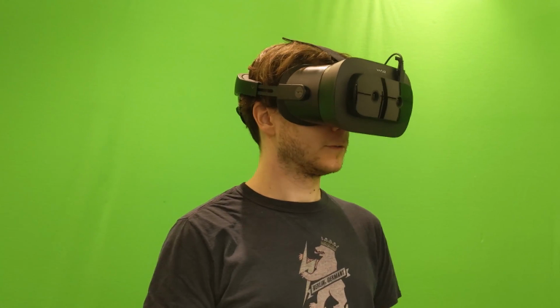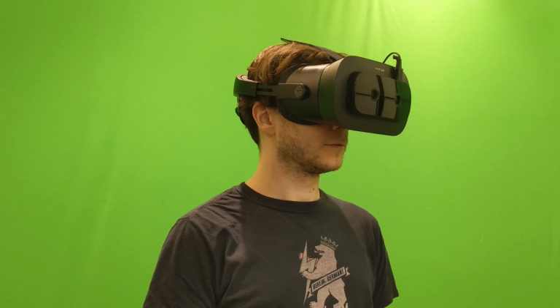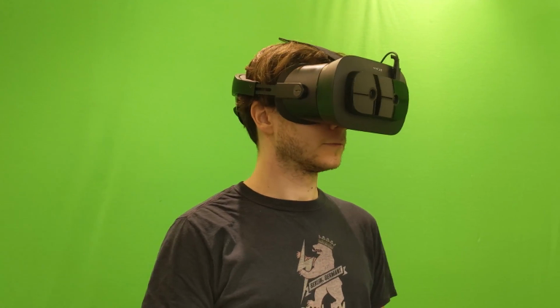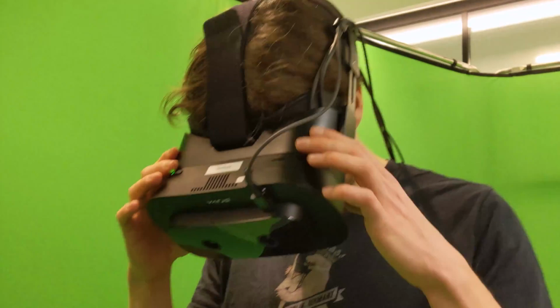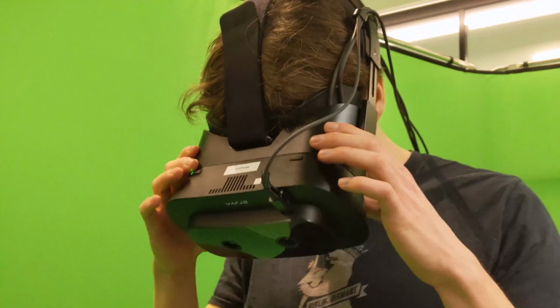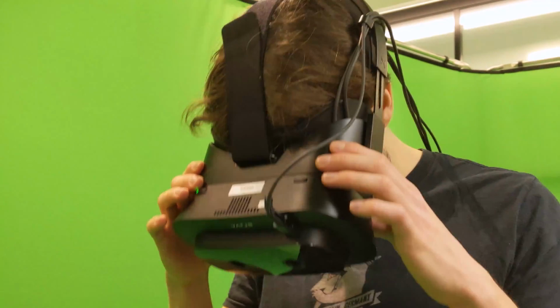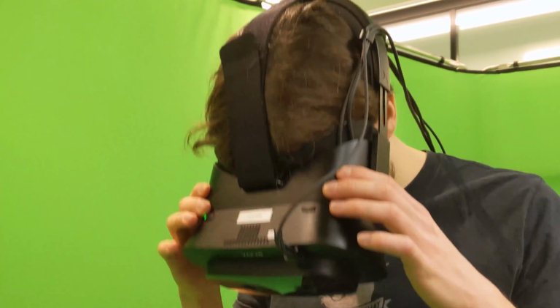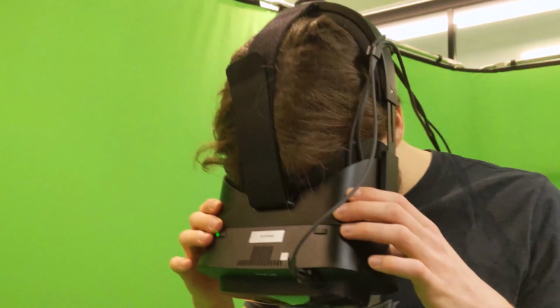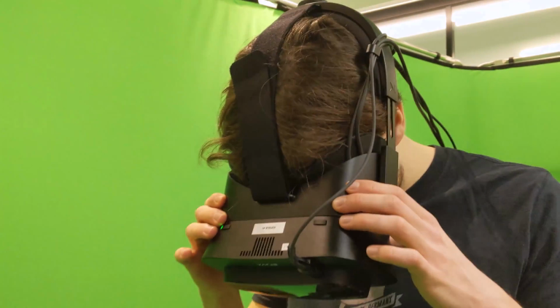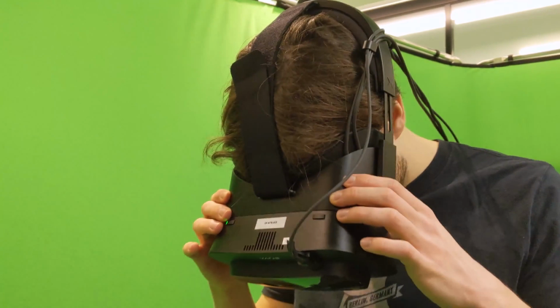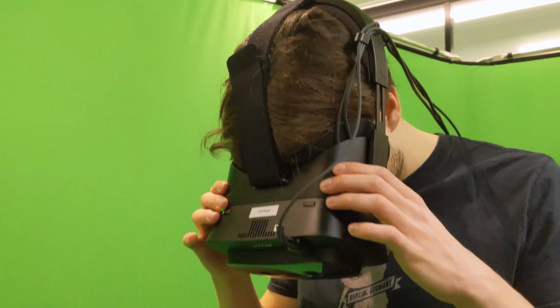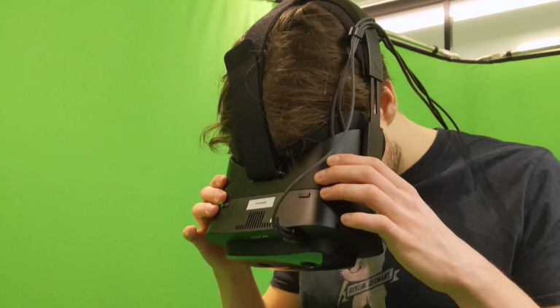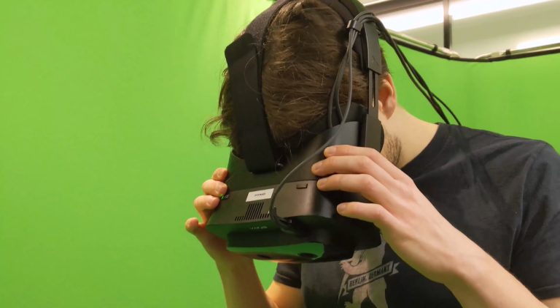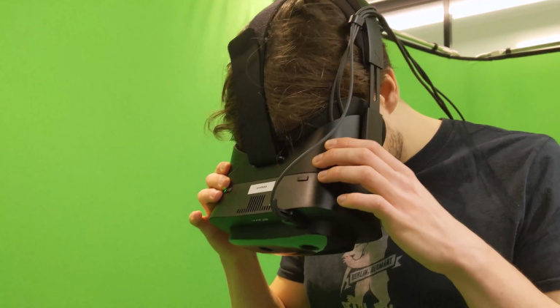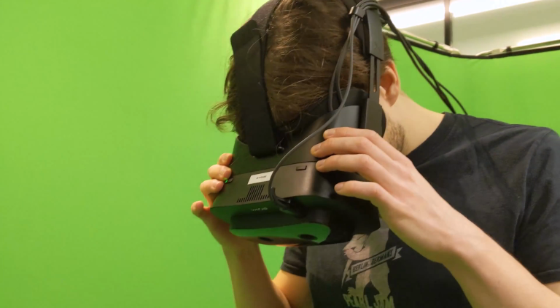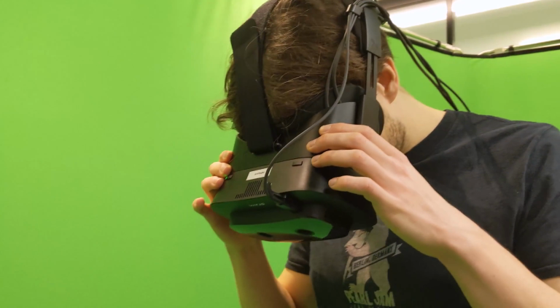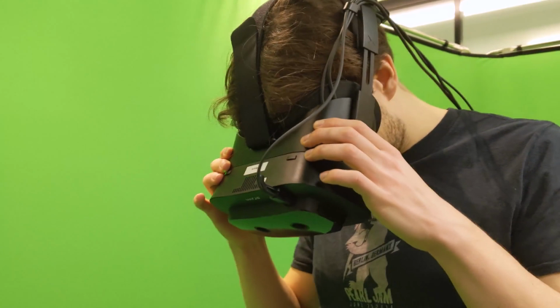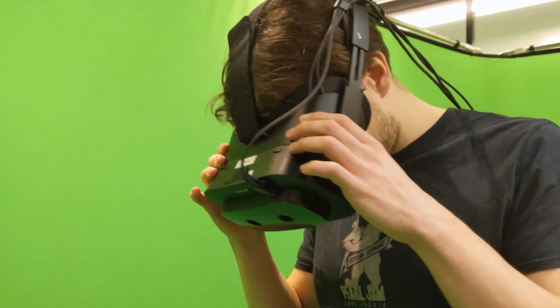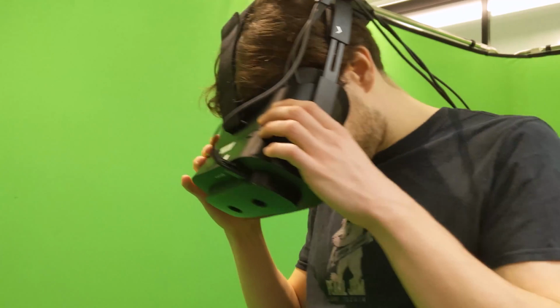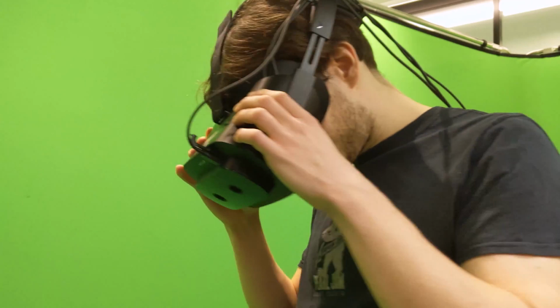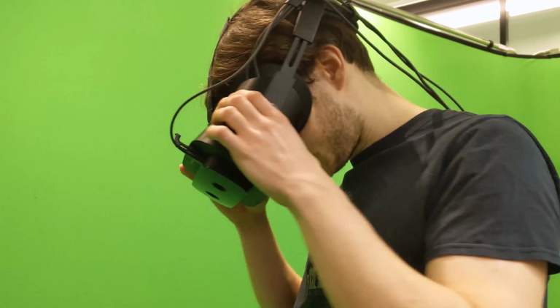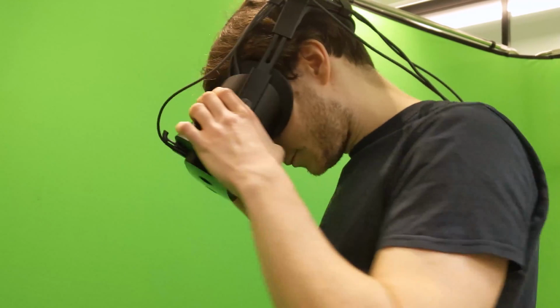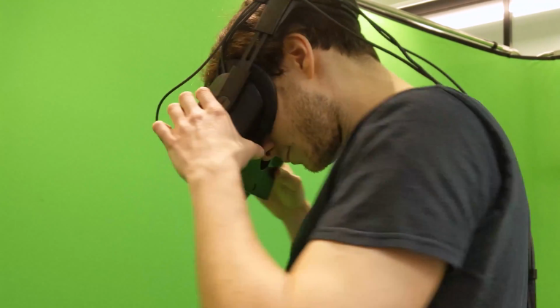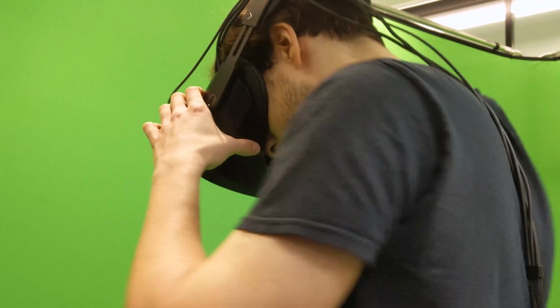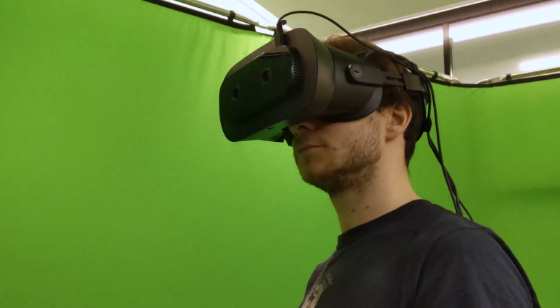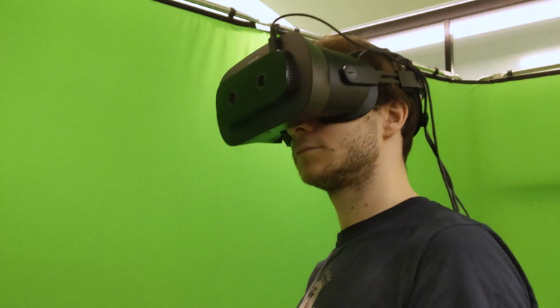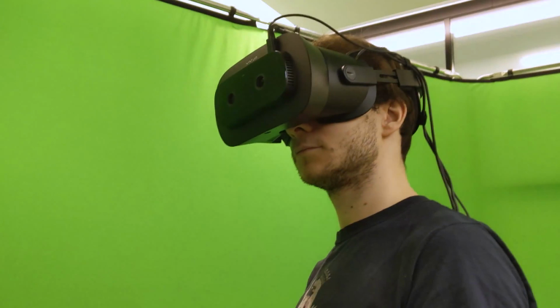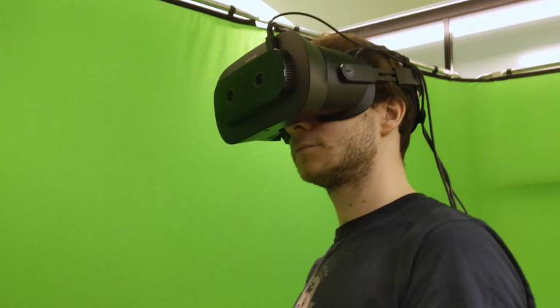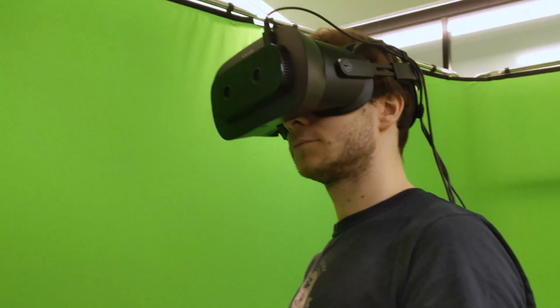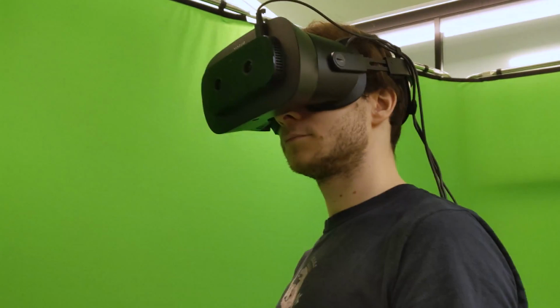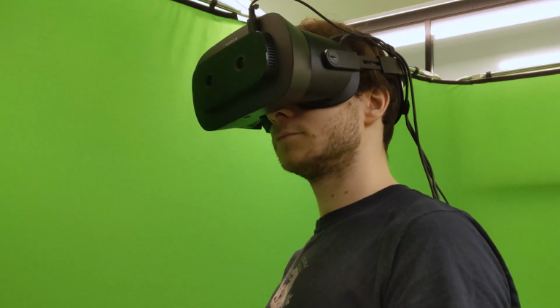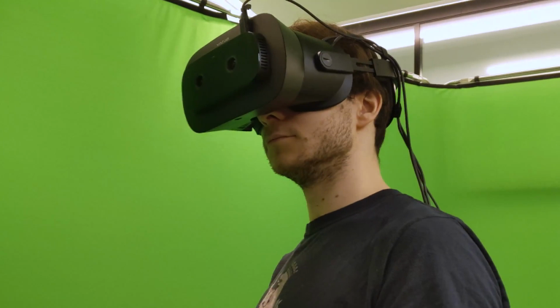Today it's launching real-time chroma keying and object tracking for its mixed reality device, the XR1.